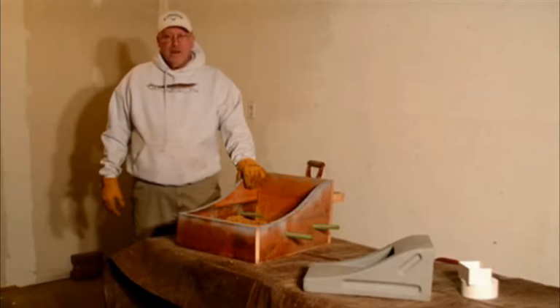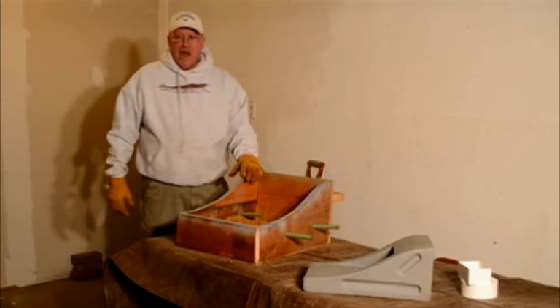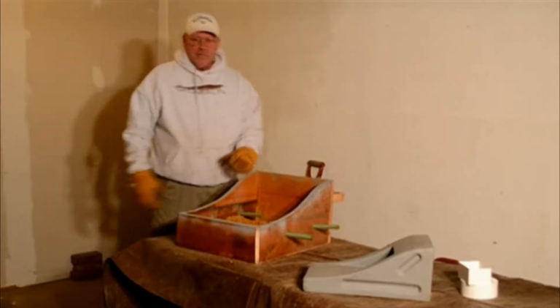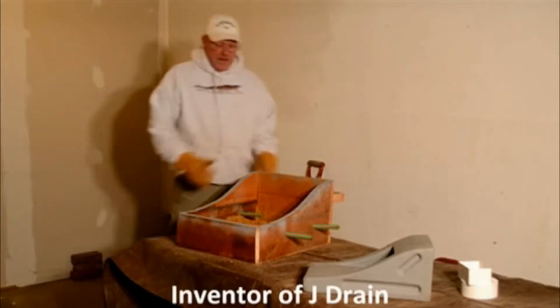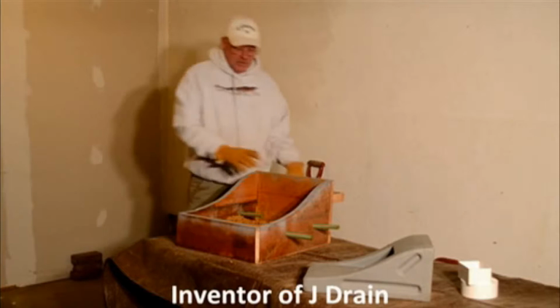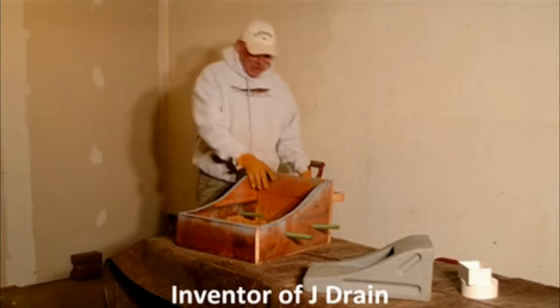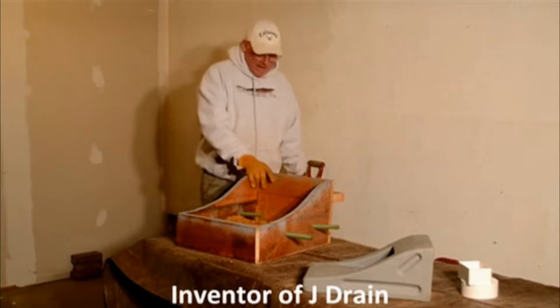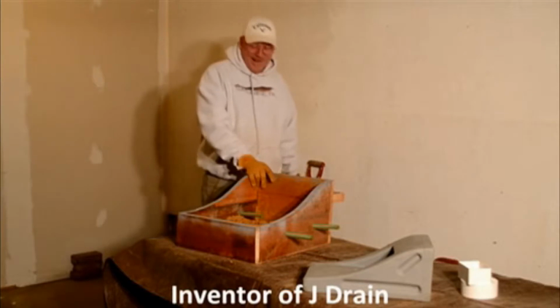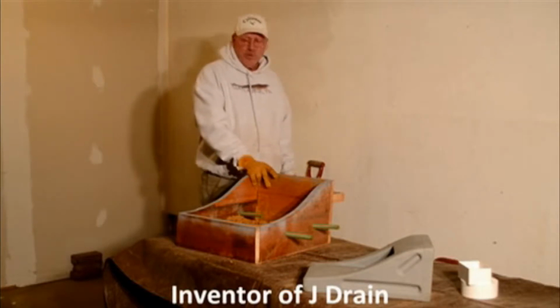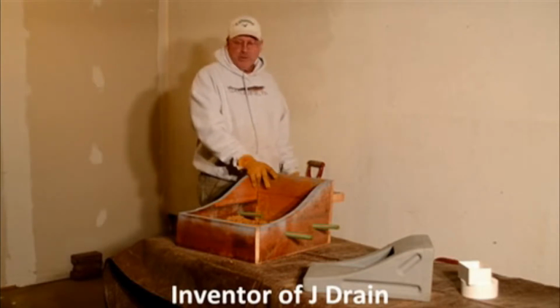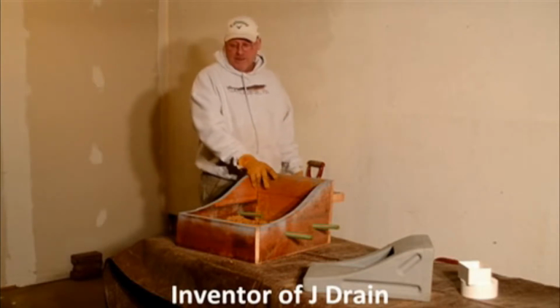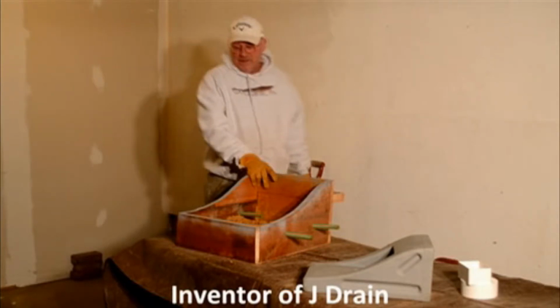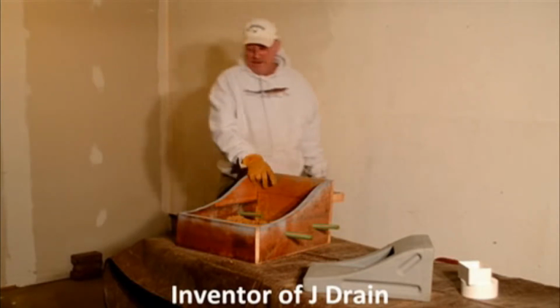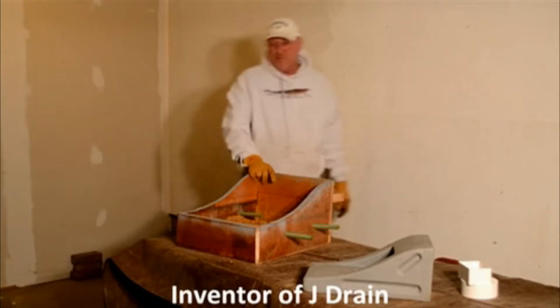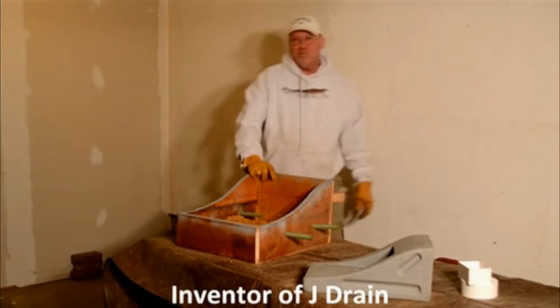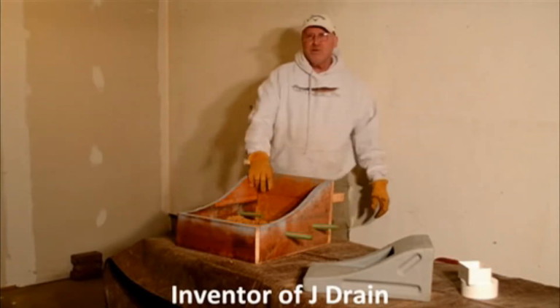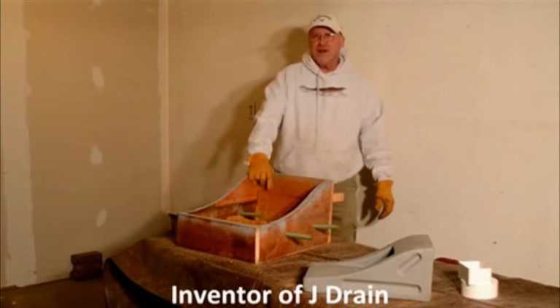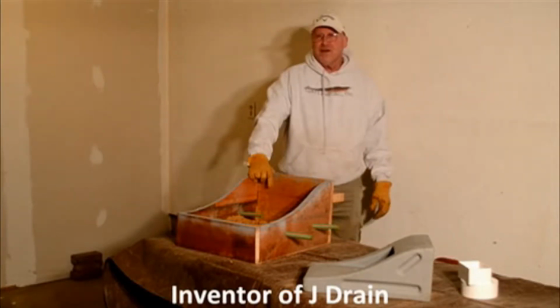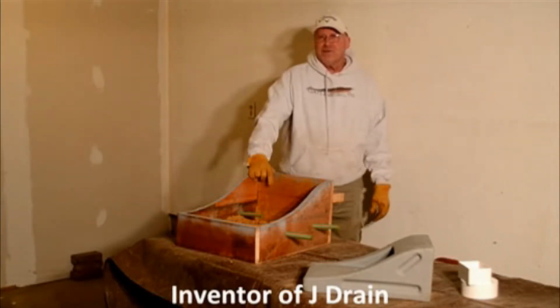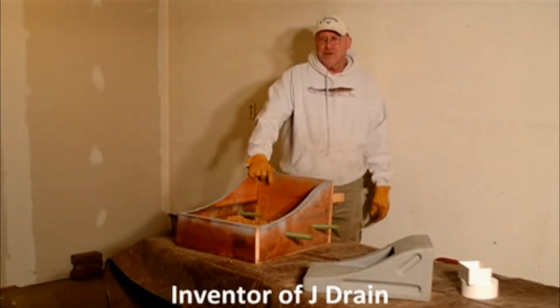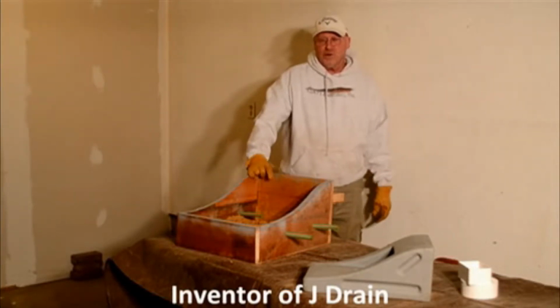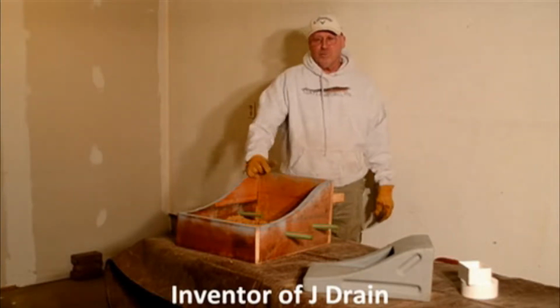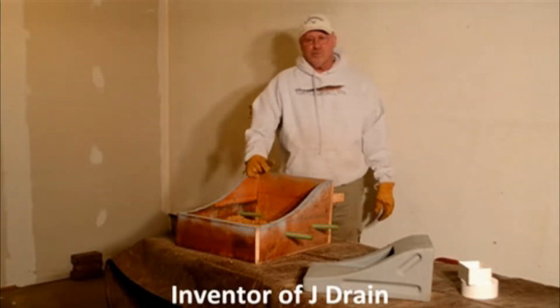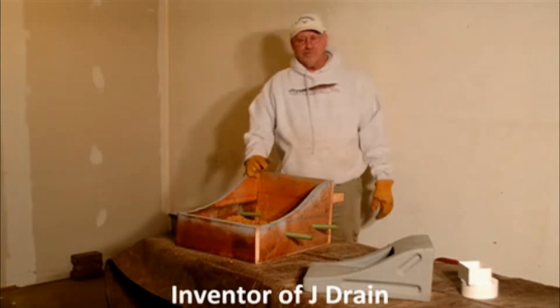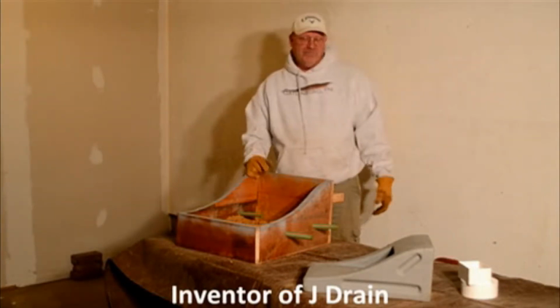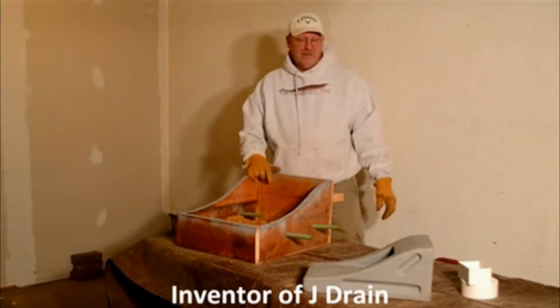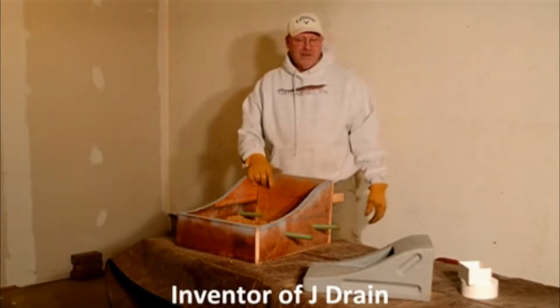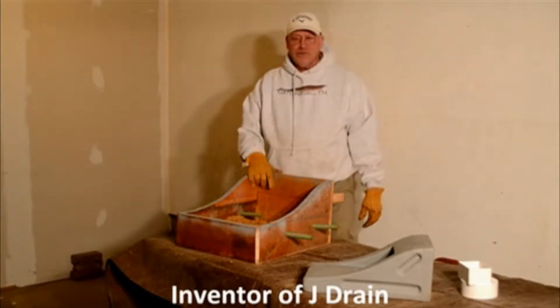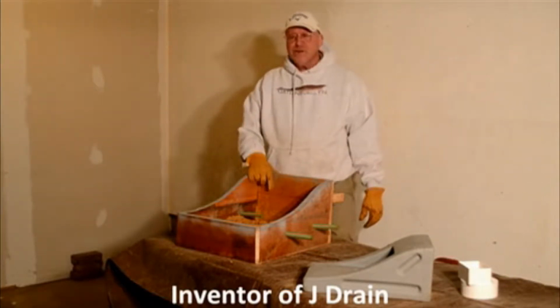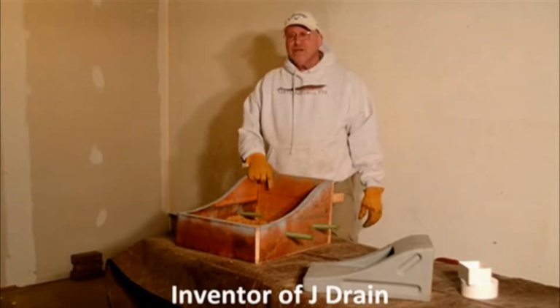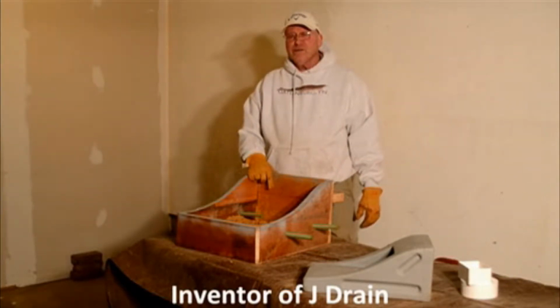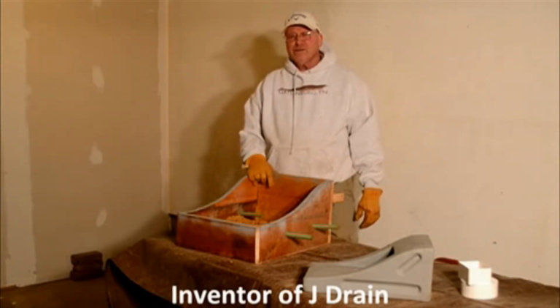I've been named J. Campbell, and I've been working on a concrete curb for 15, 20 years.